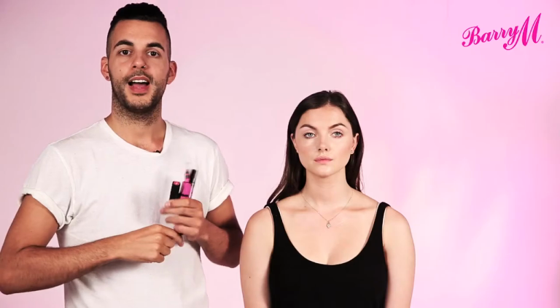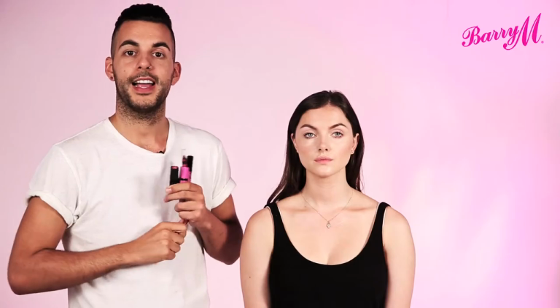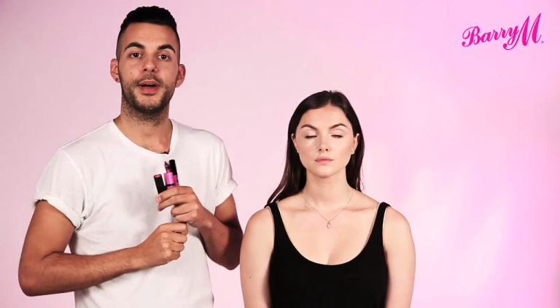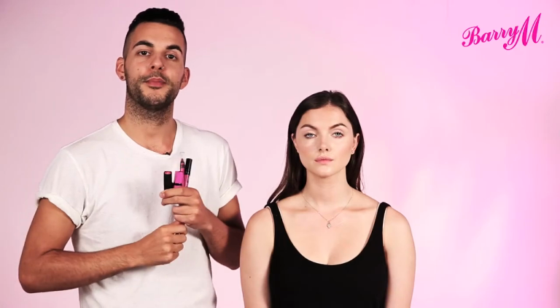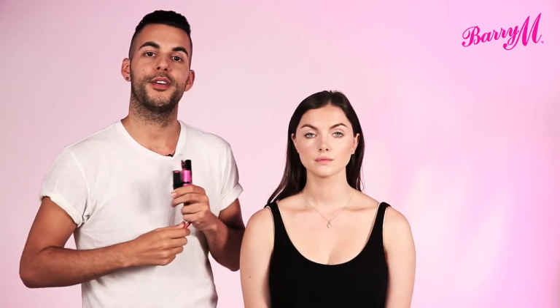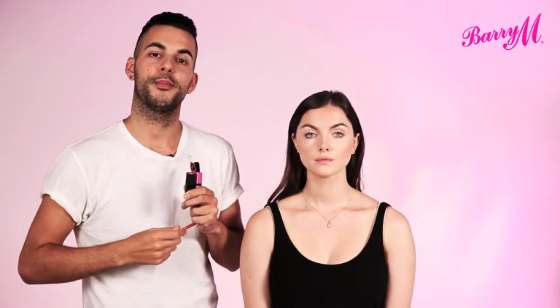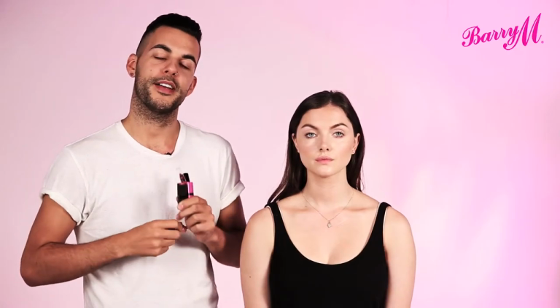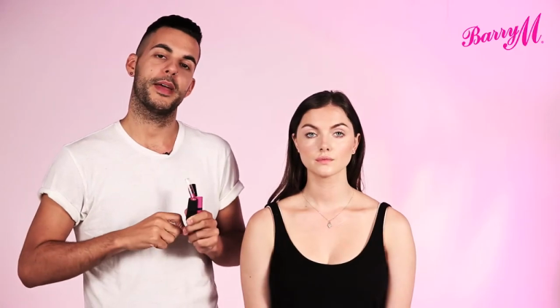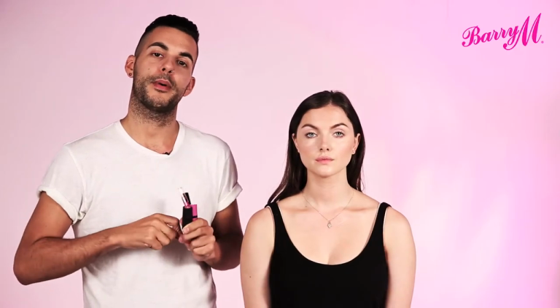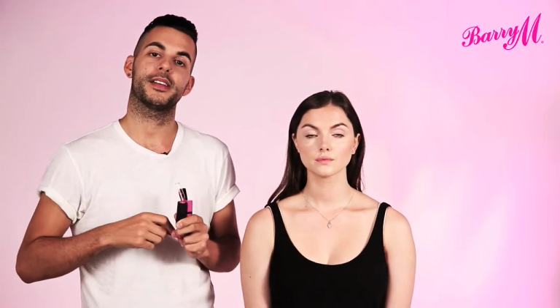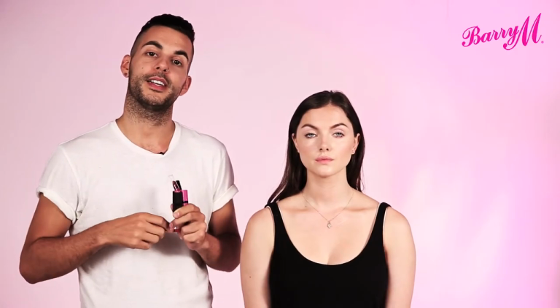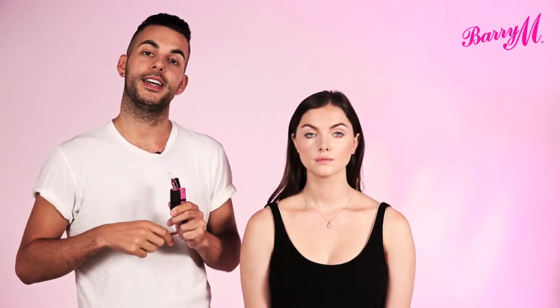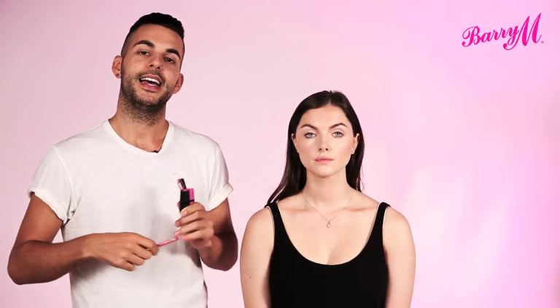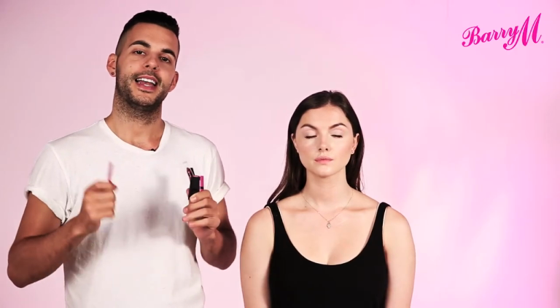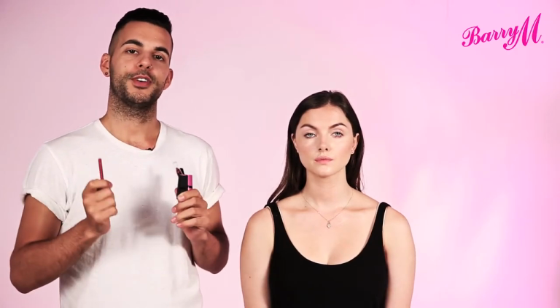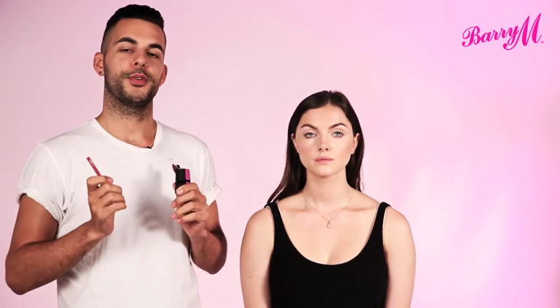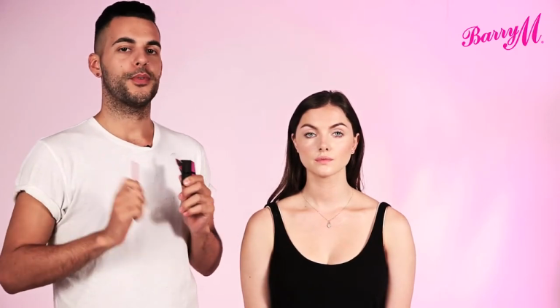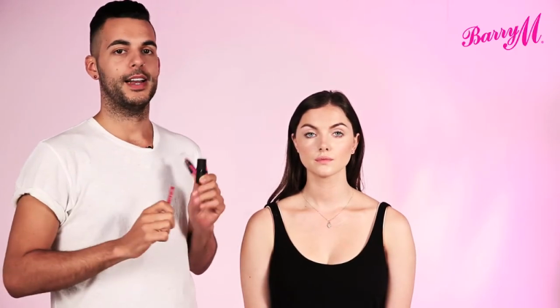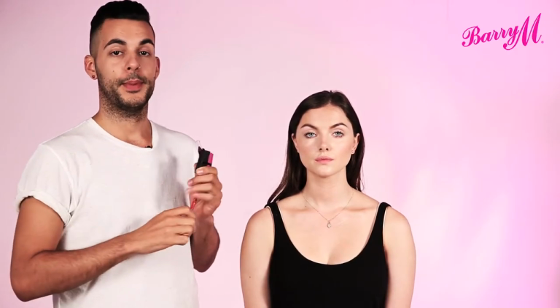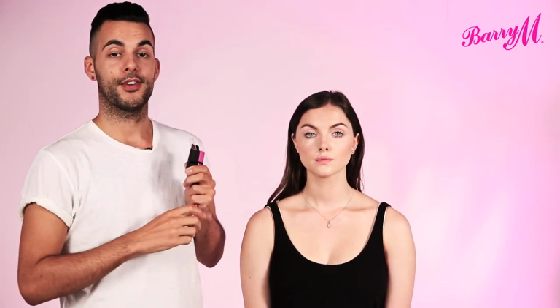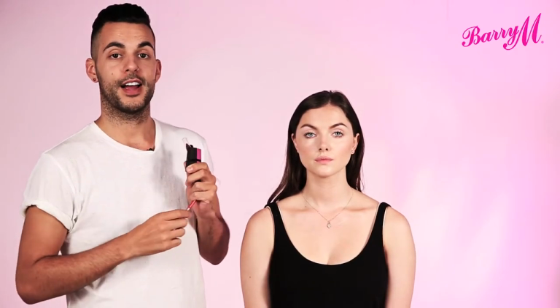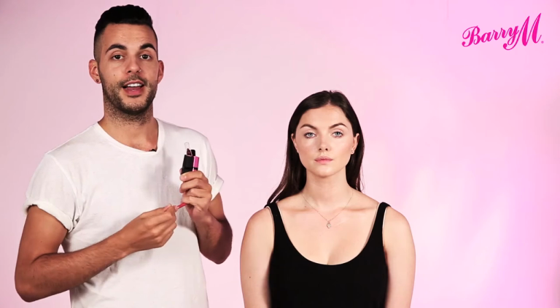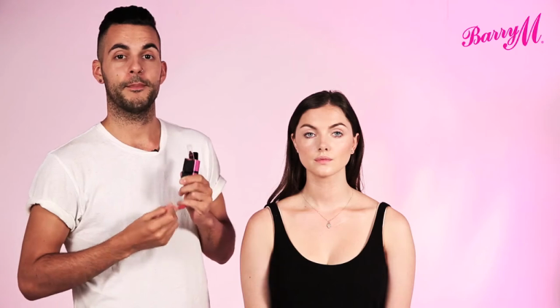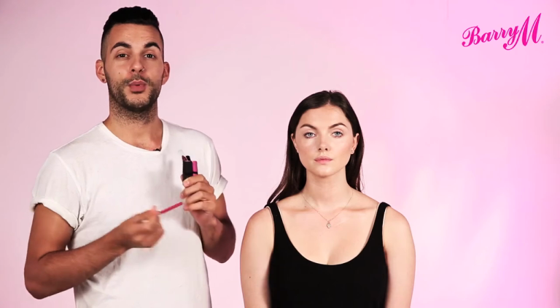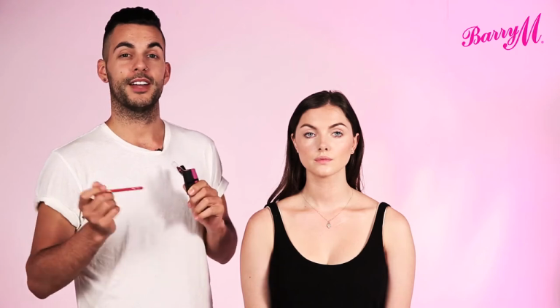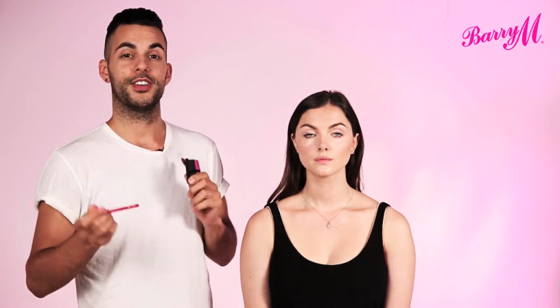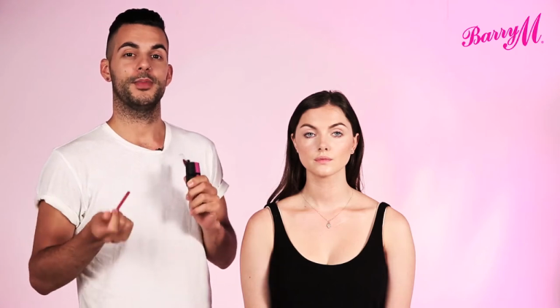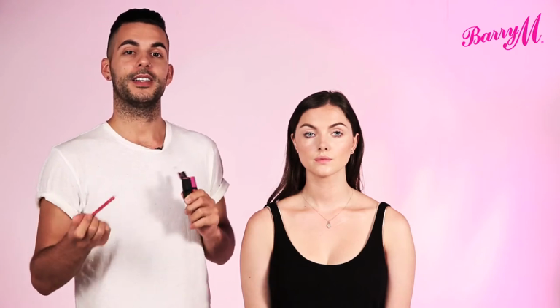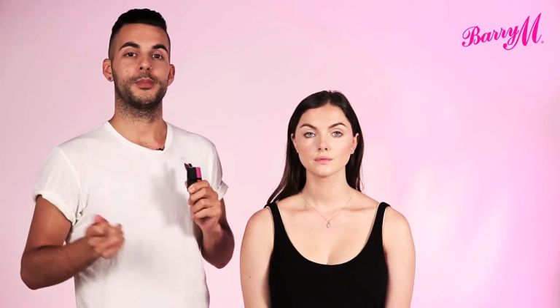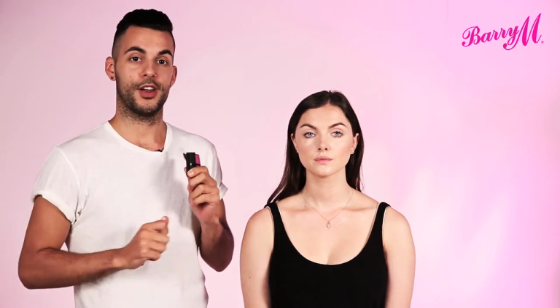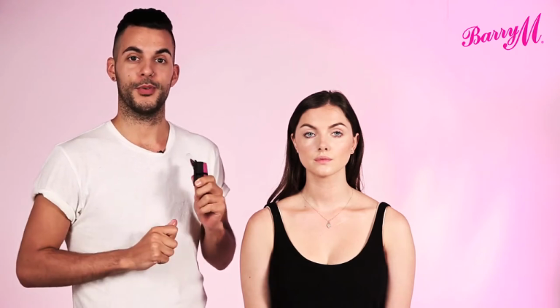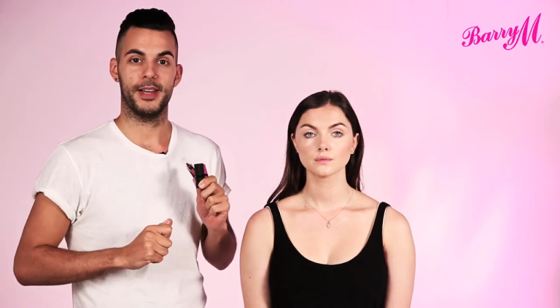Hi, I'm Adam Burrow, Barry and Makeup Ambassador, and I'm going to do a bright lip here on Caroline while giving you some little tips along the way.